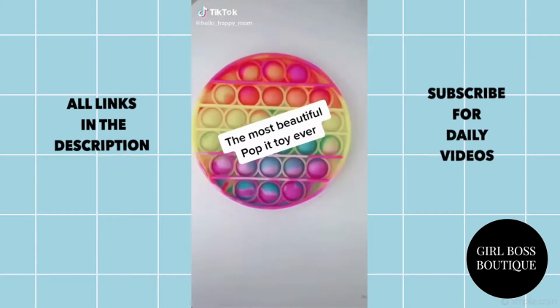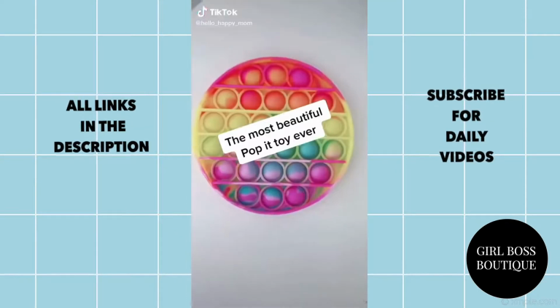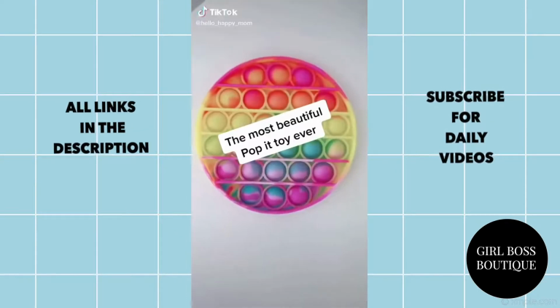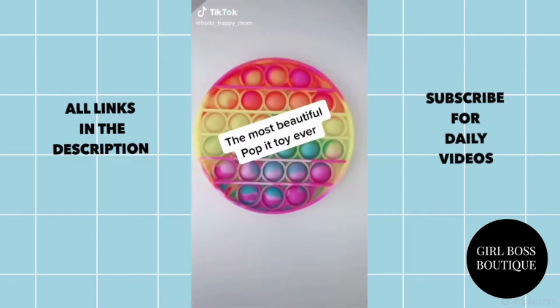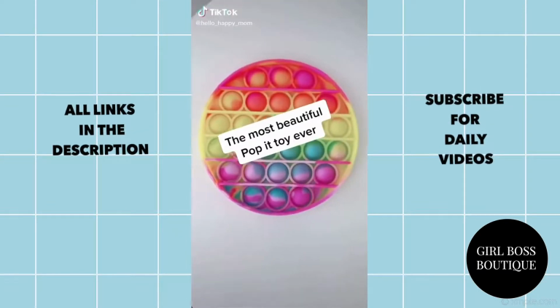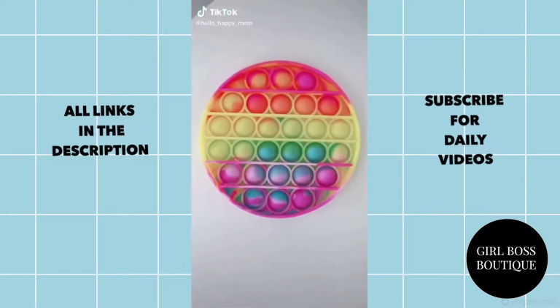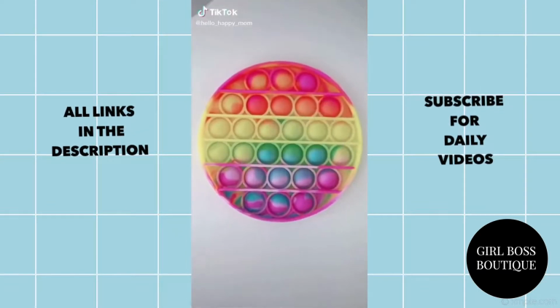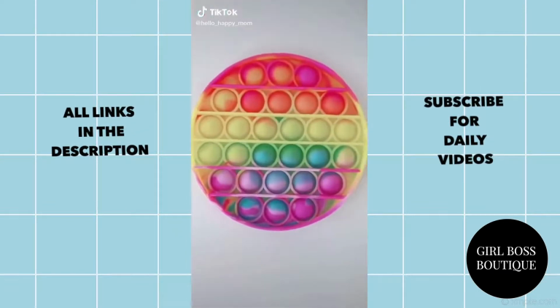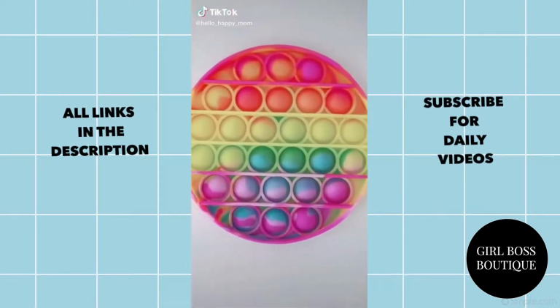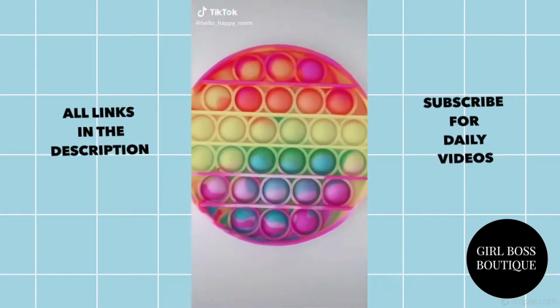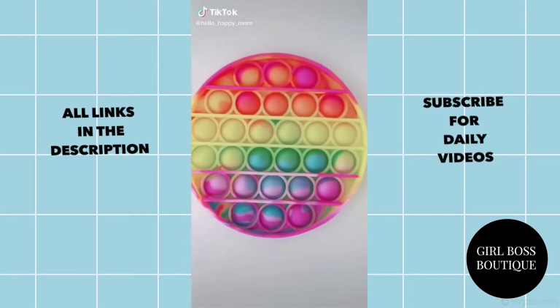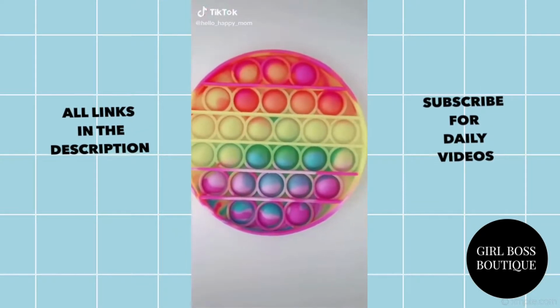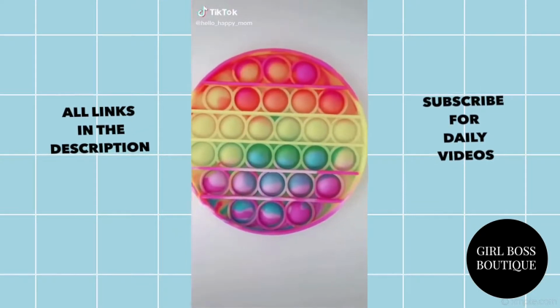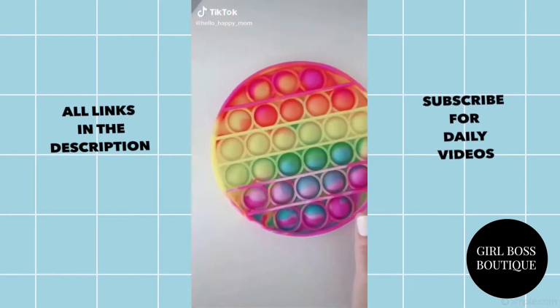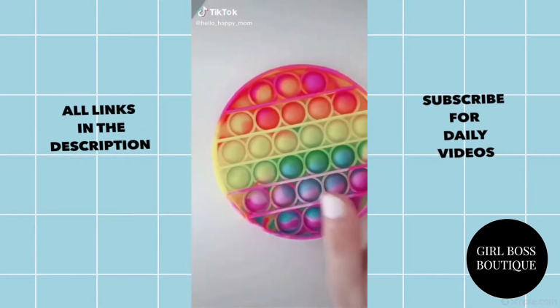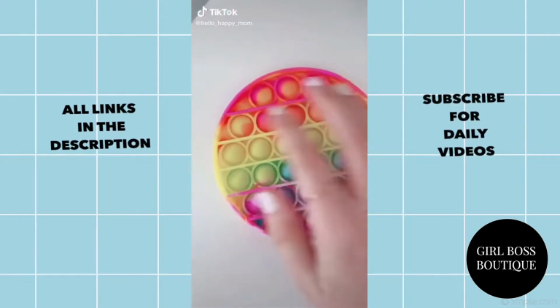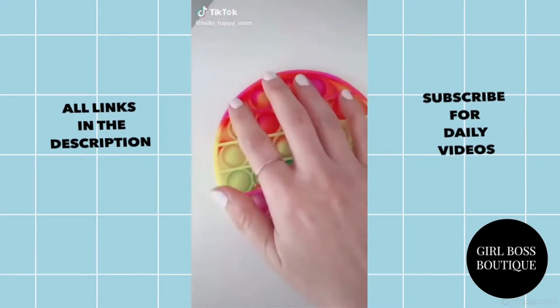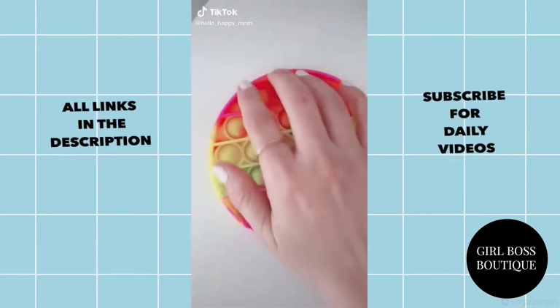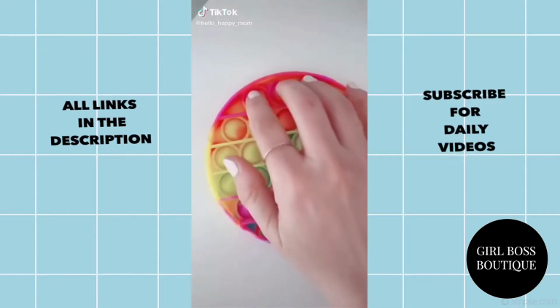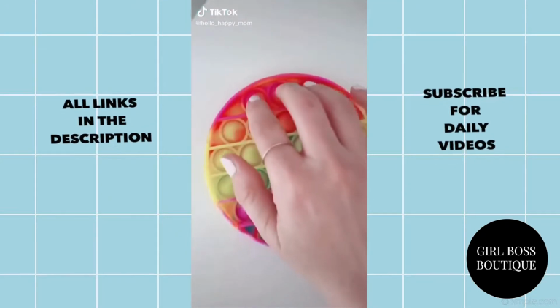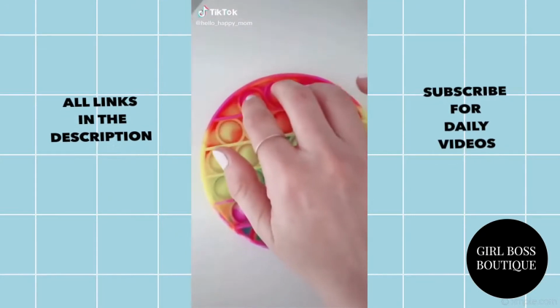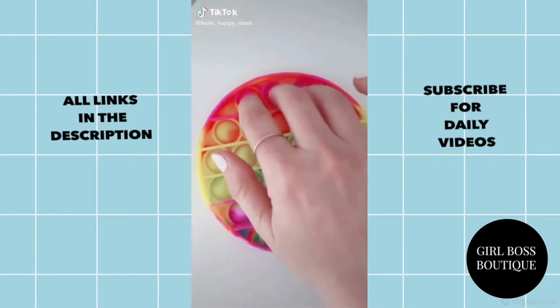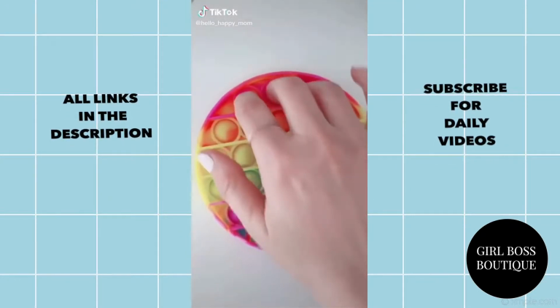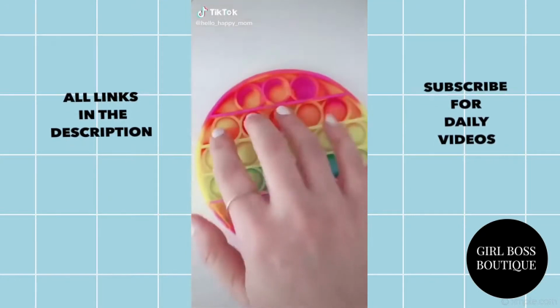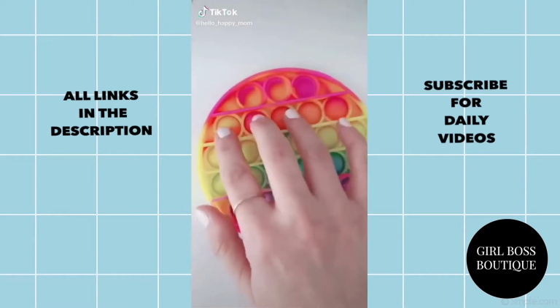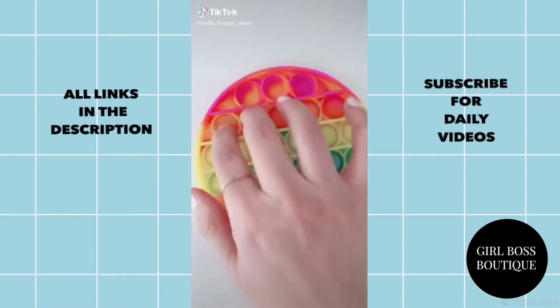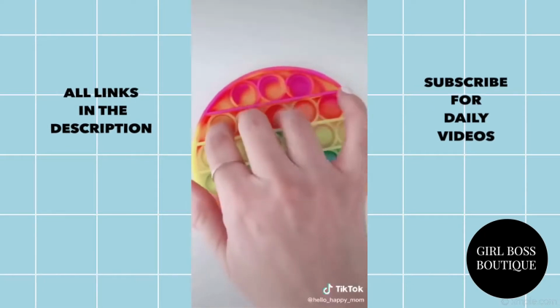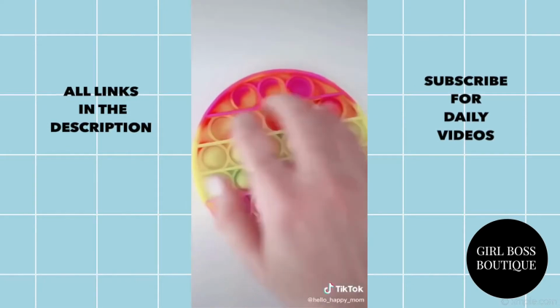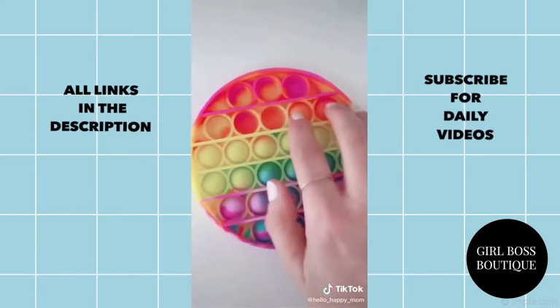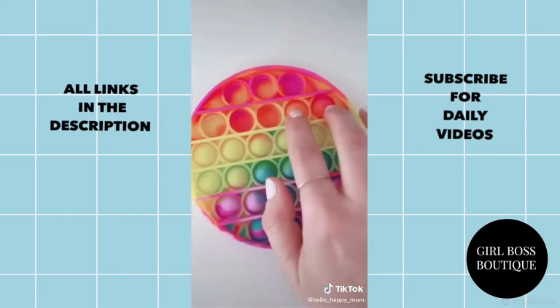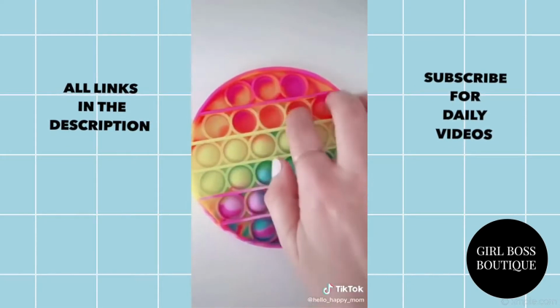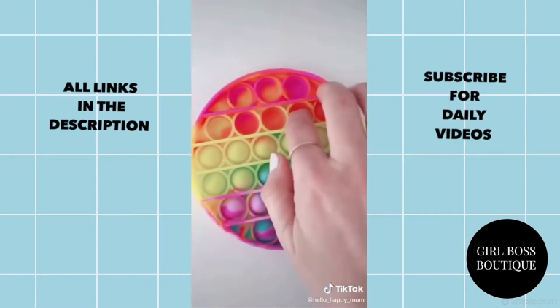I officially found the most beautiful poppet toy ever. It's tie-dye and it makes the most satisfying popping sounds.